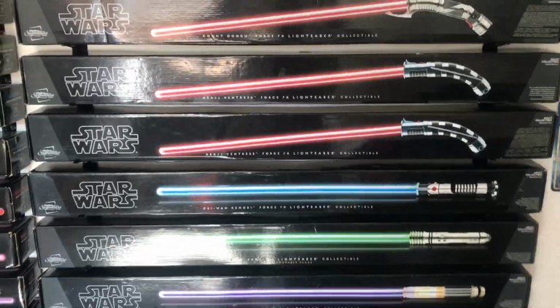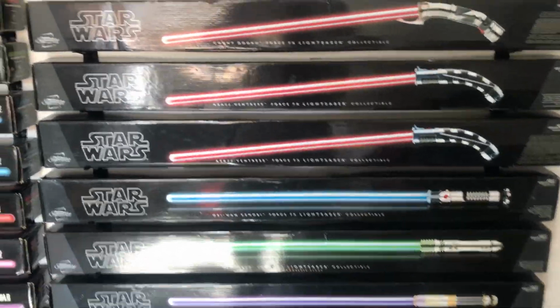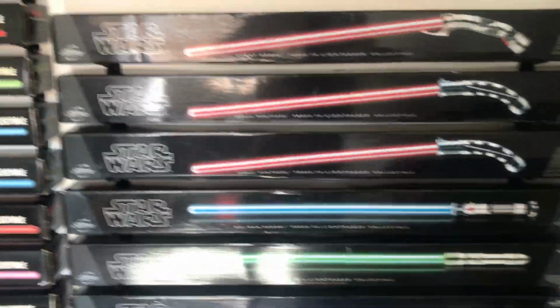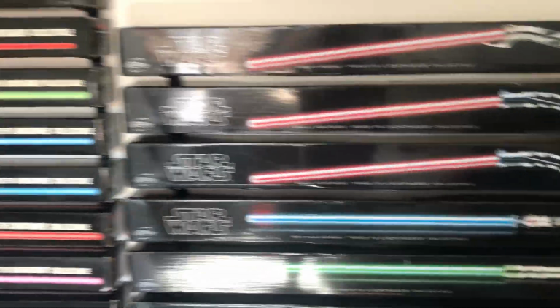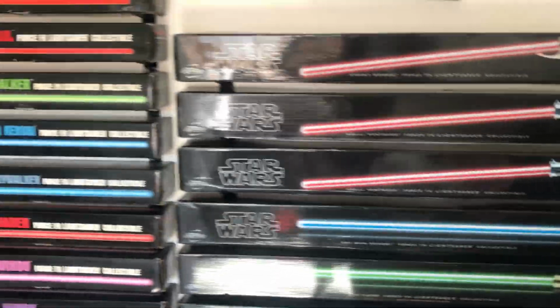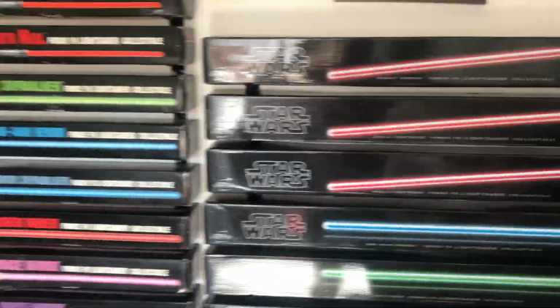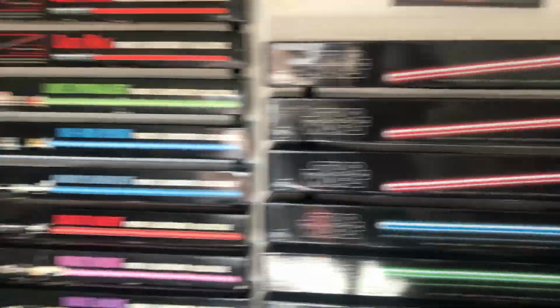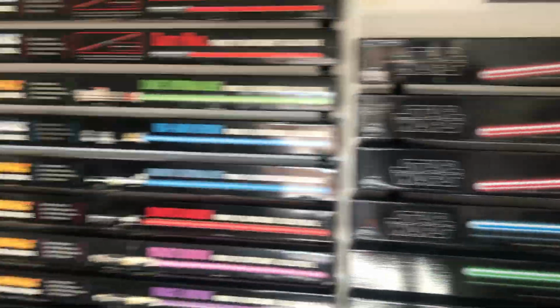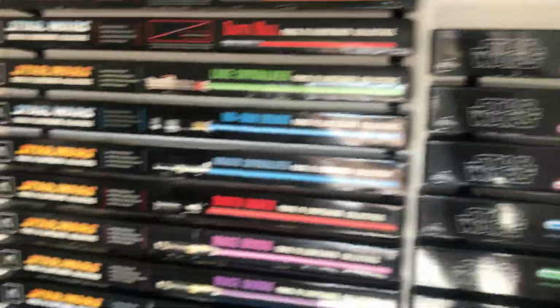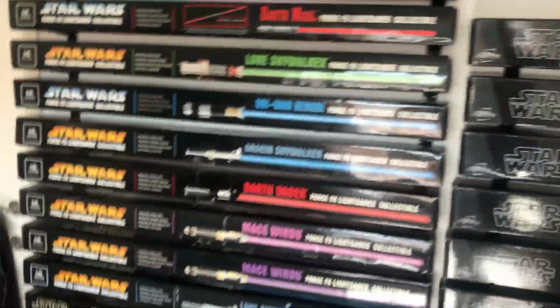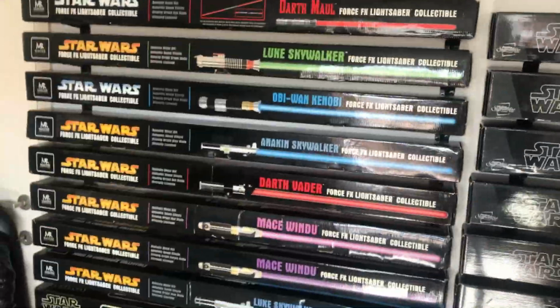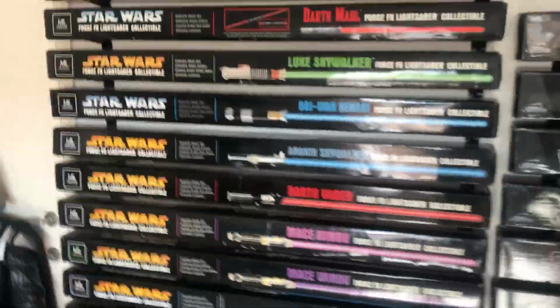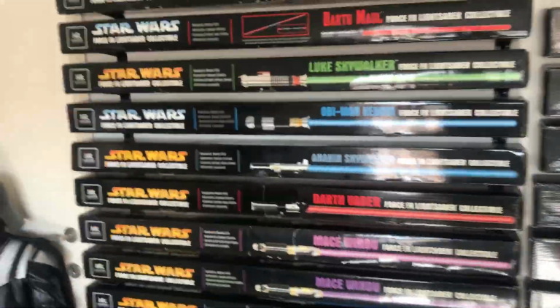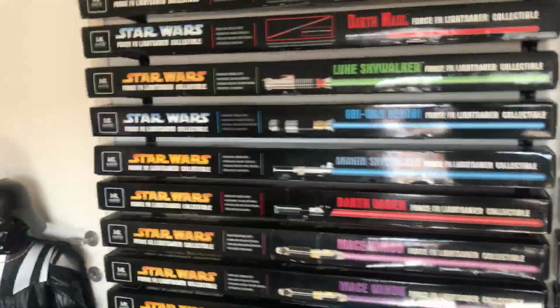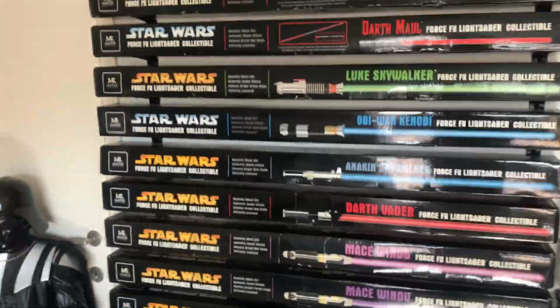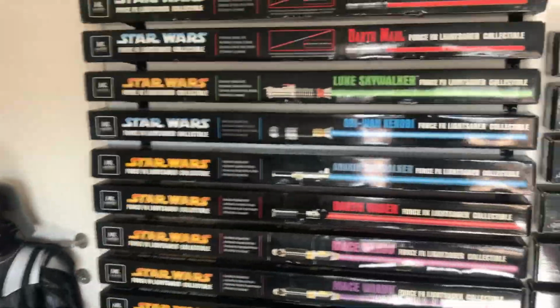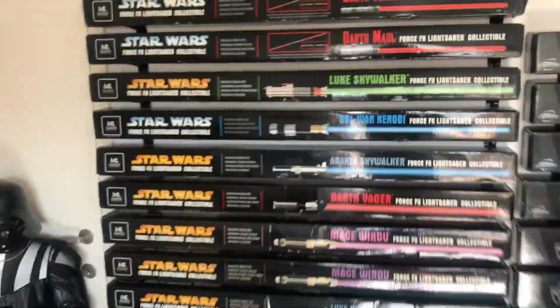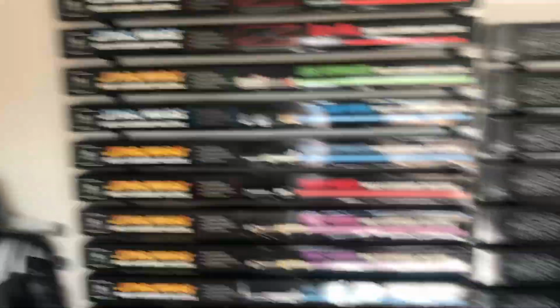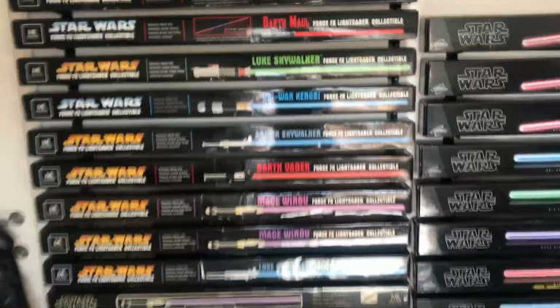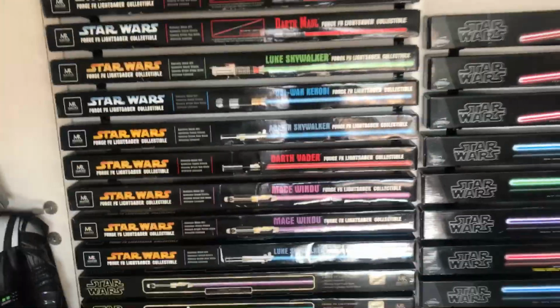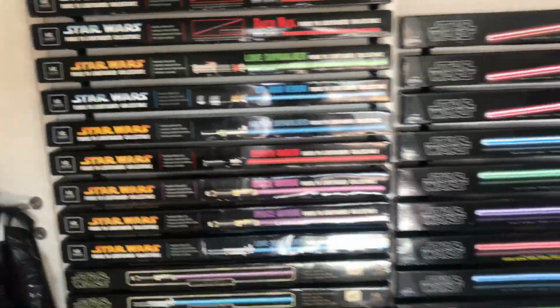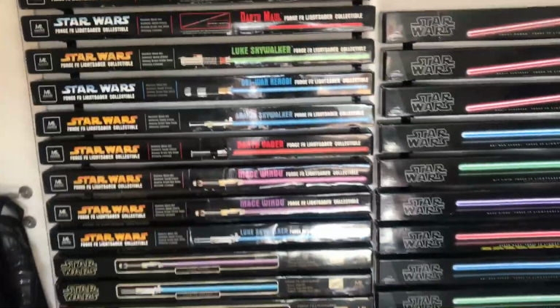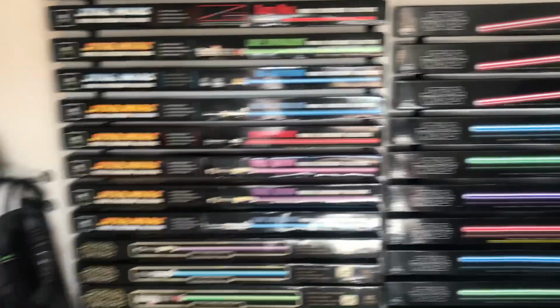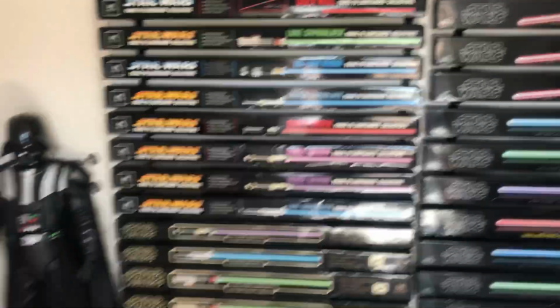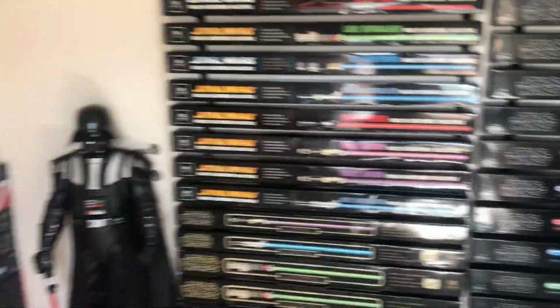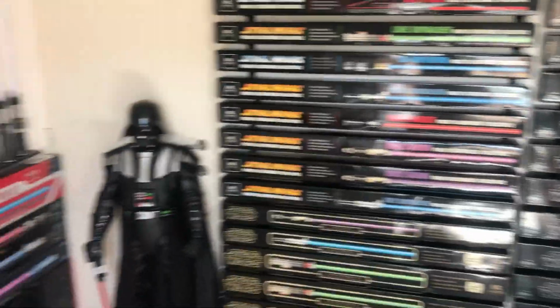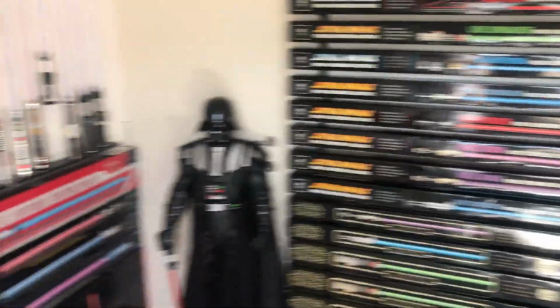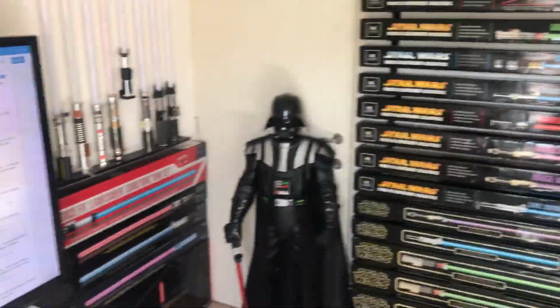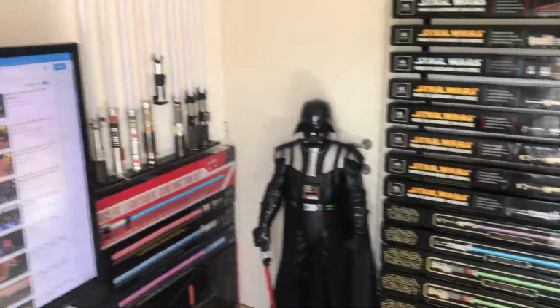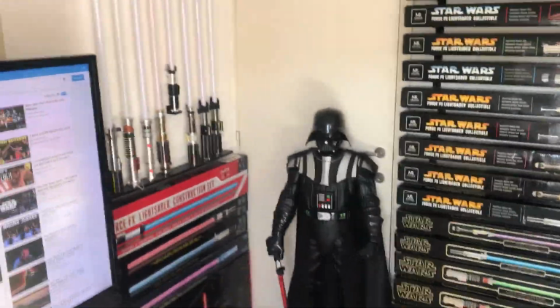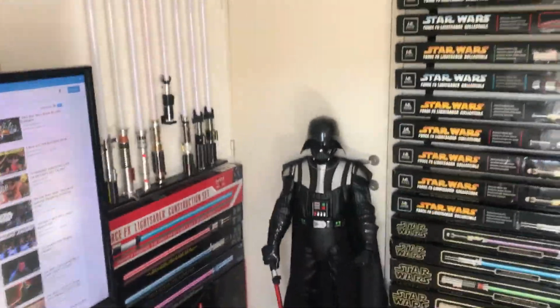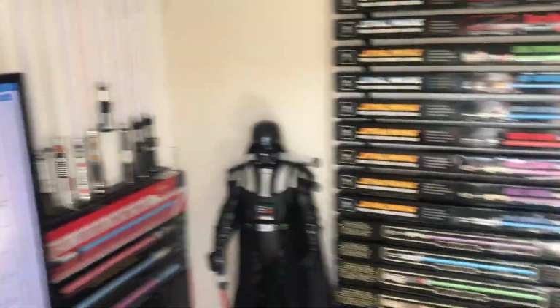Hope you guys enjoyed it — this is the full collection, all 37 lightsabers.